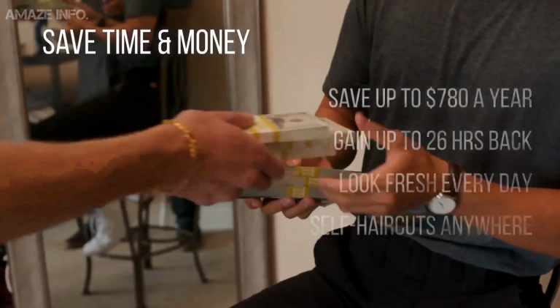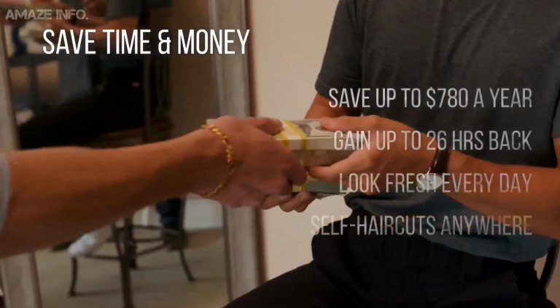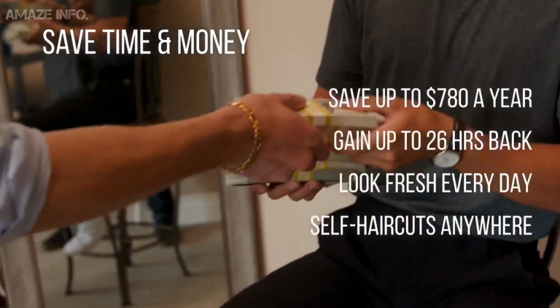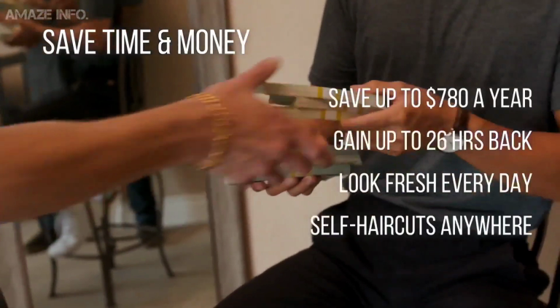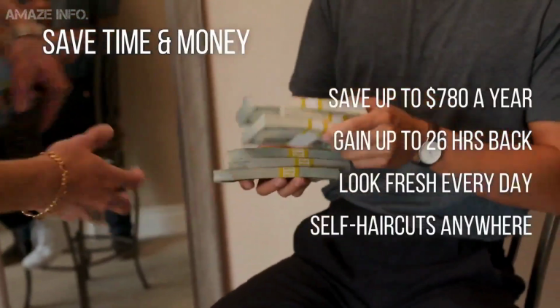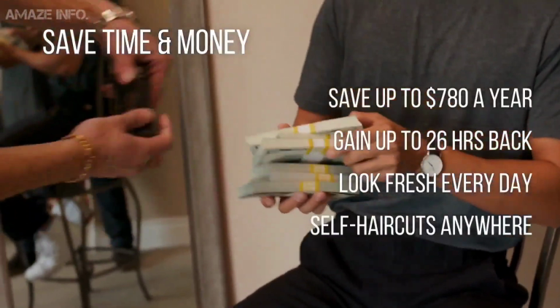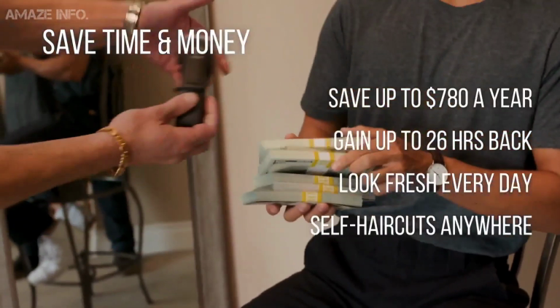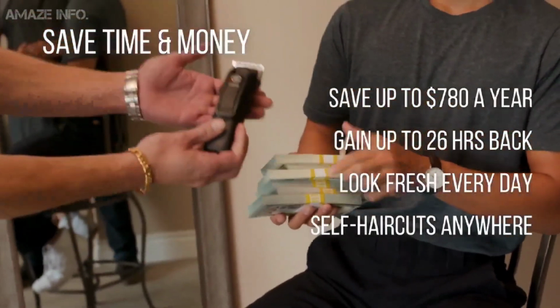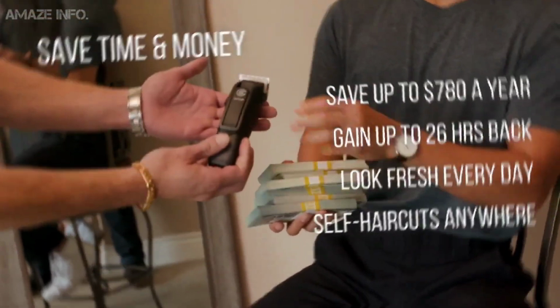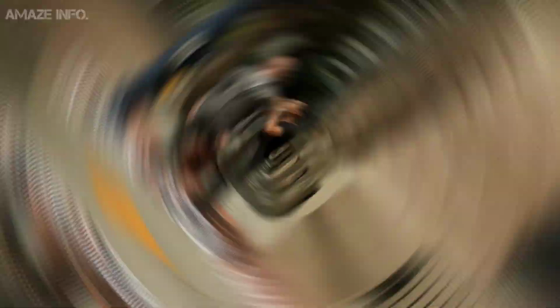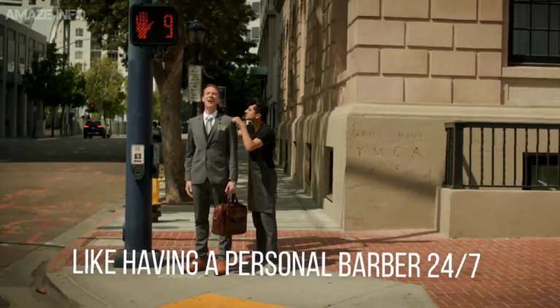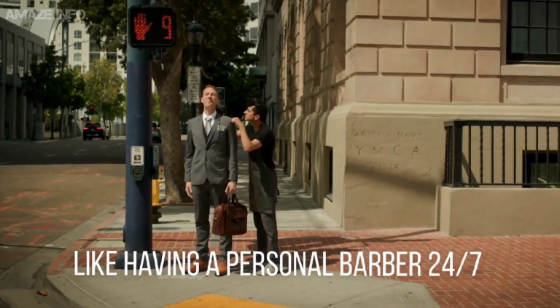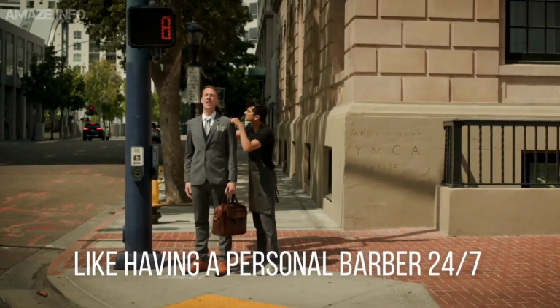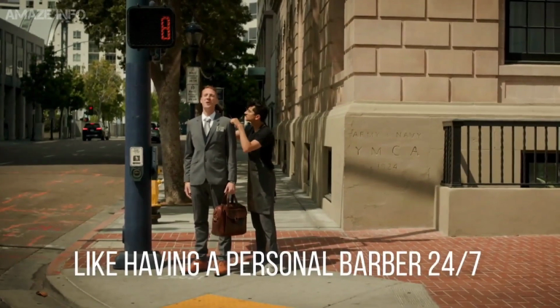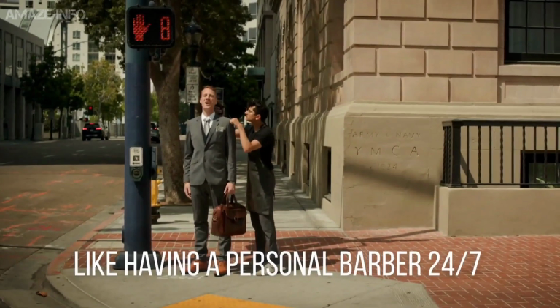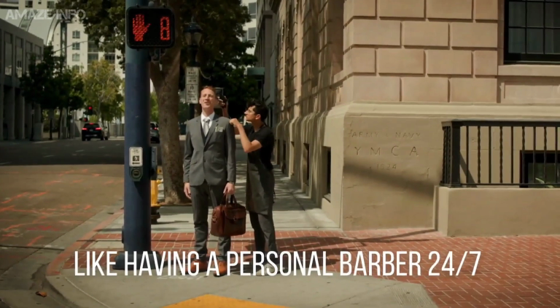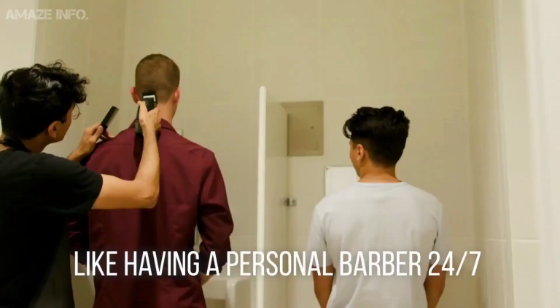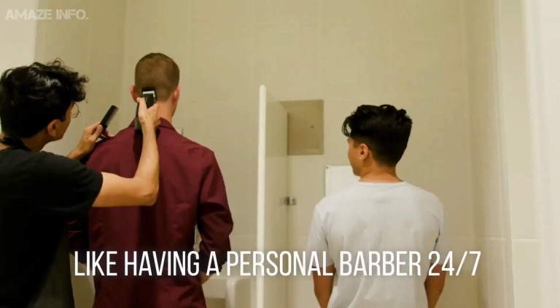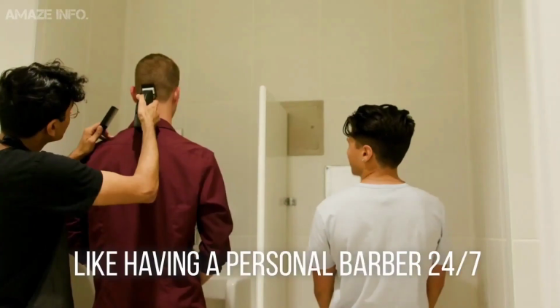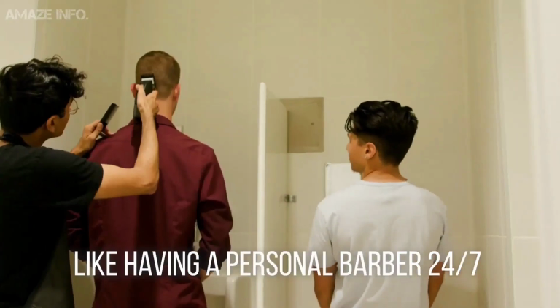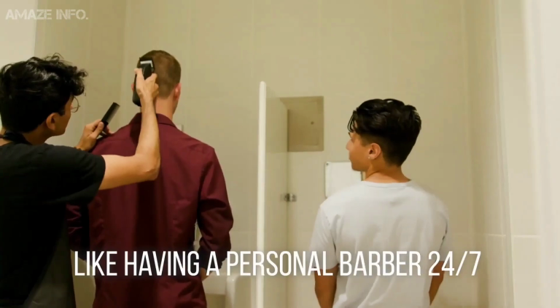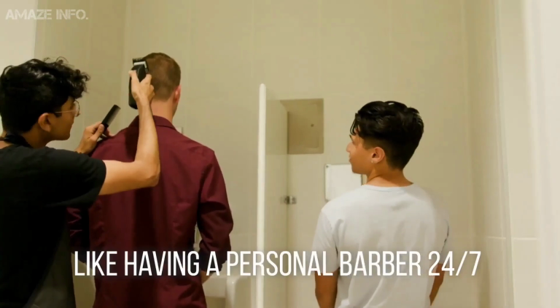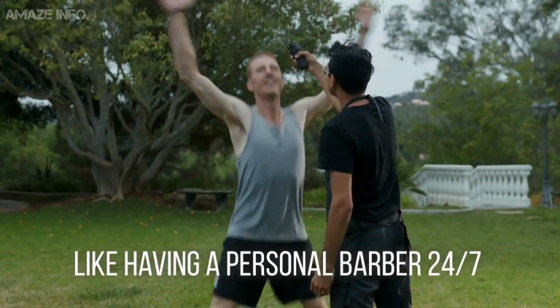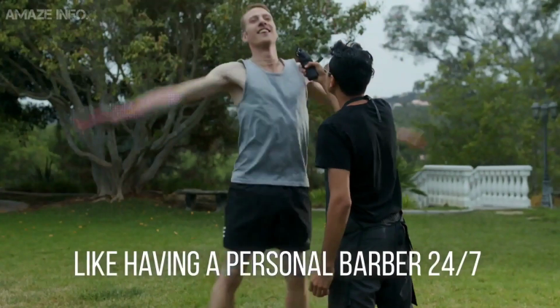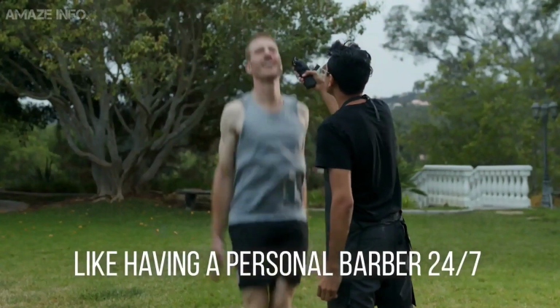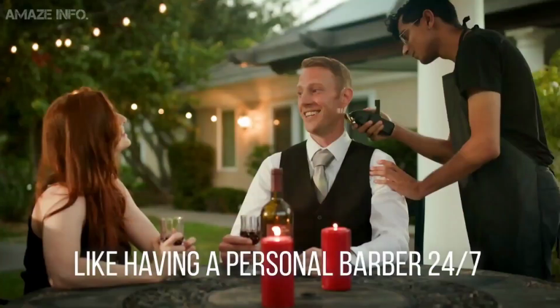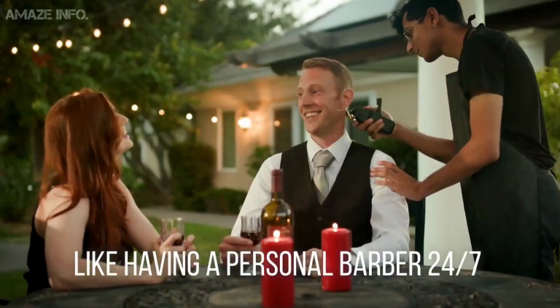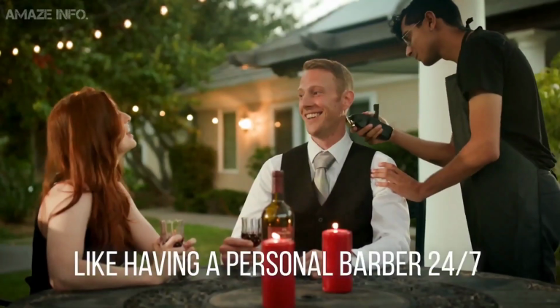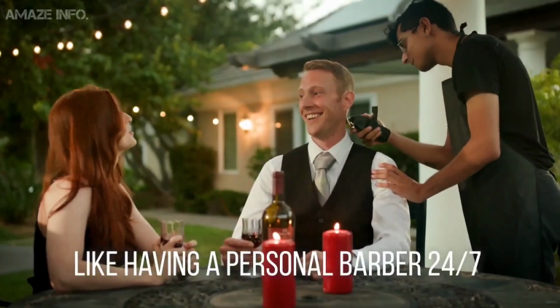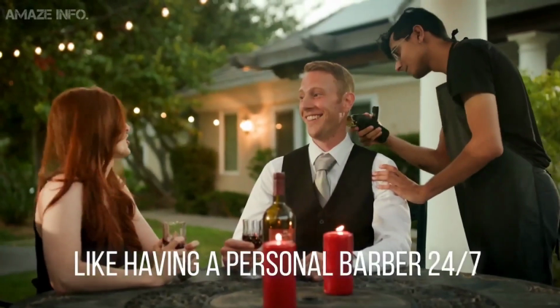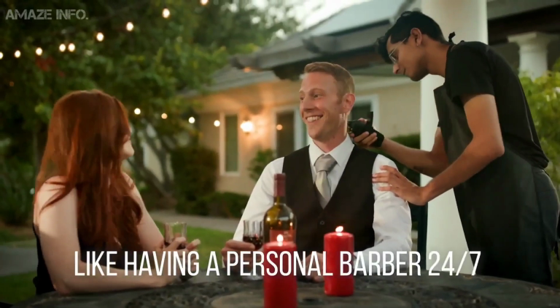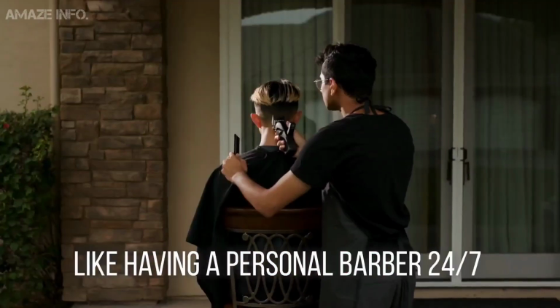You can think of it more like your own barber that stays with you all the time and is ready whenever you are ready.